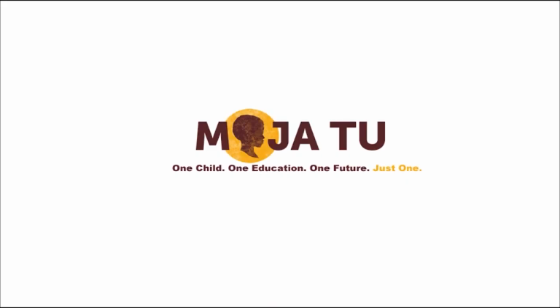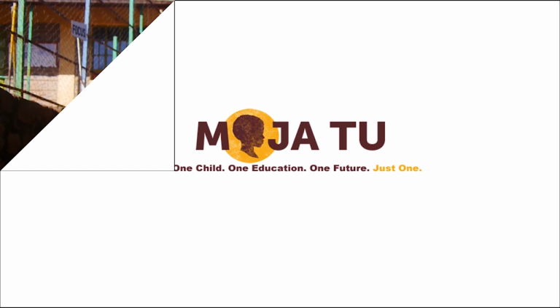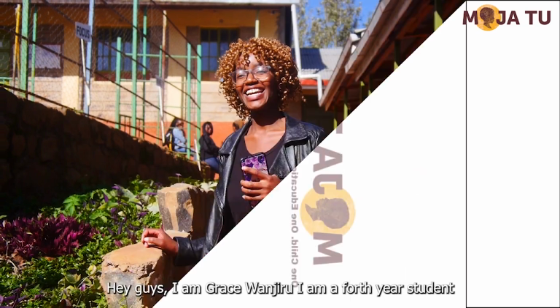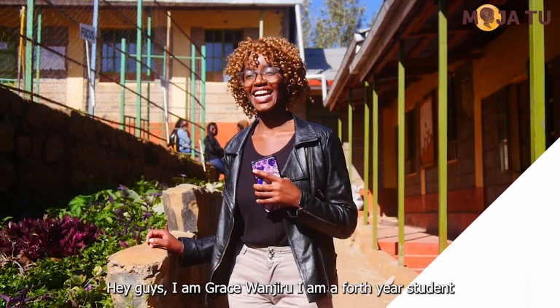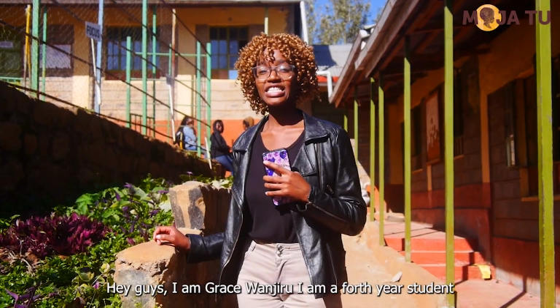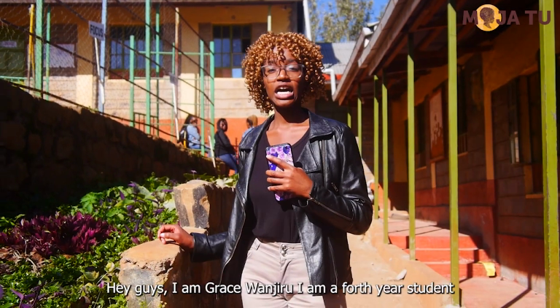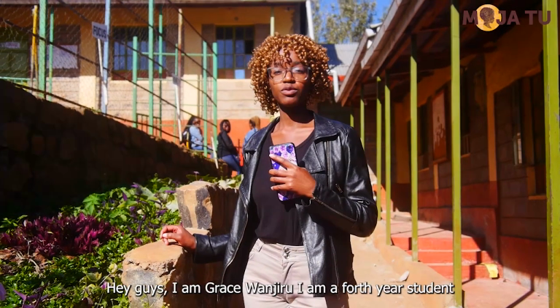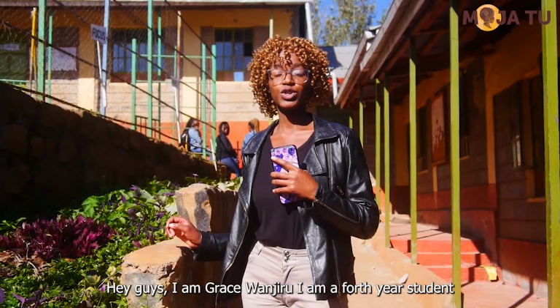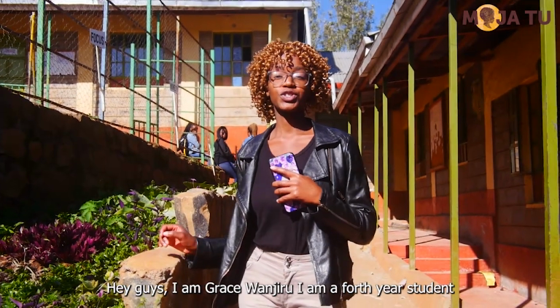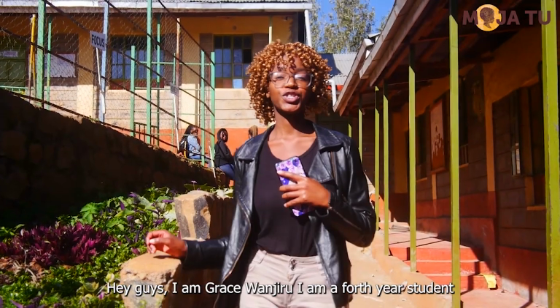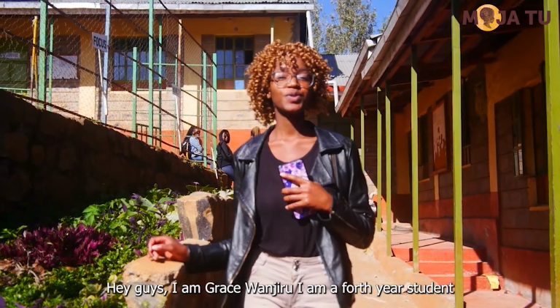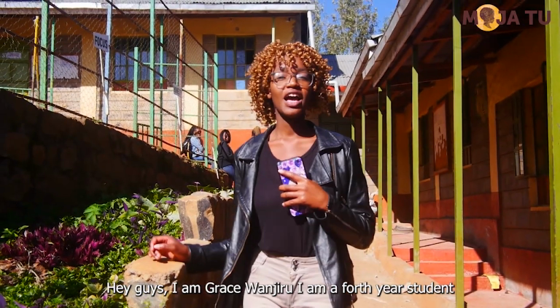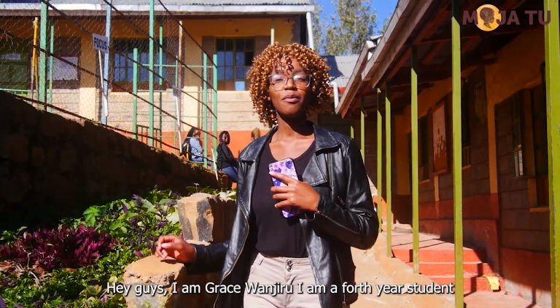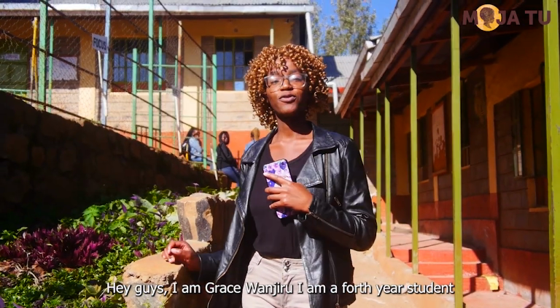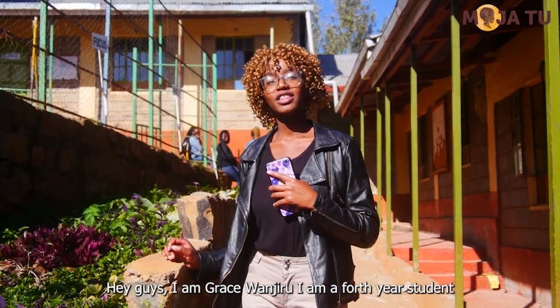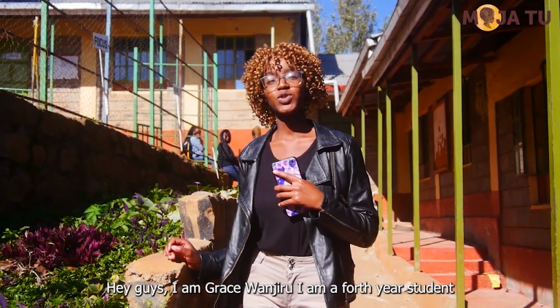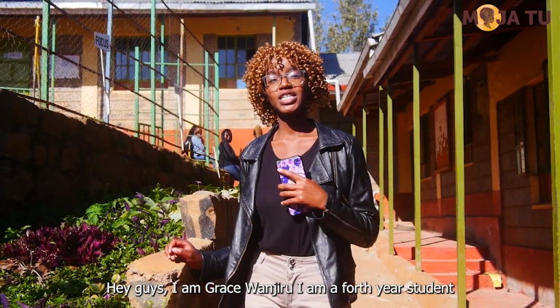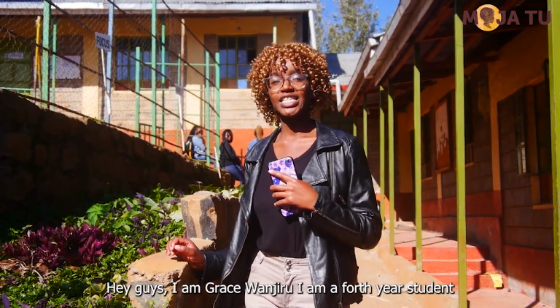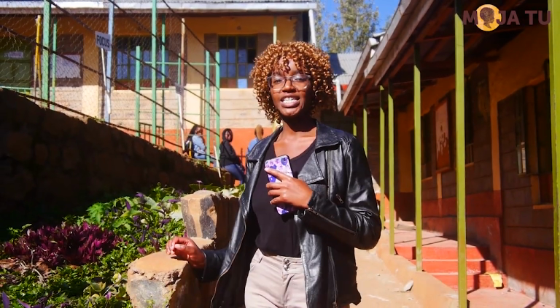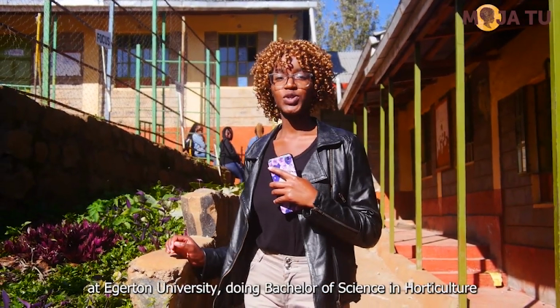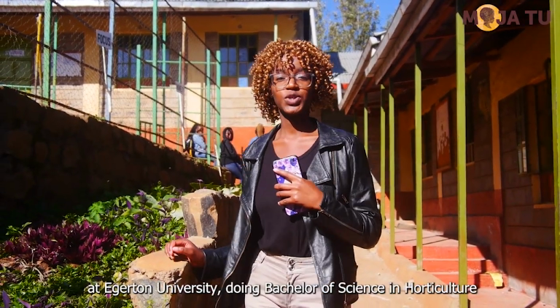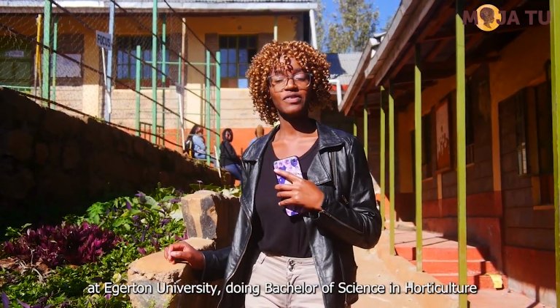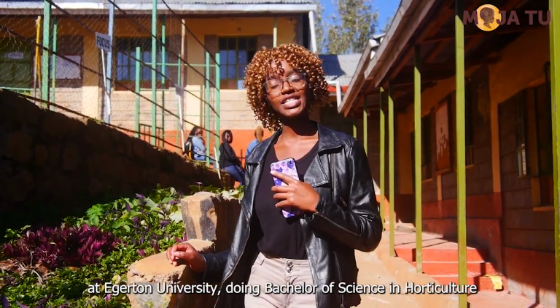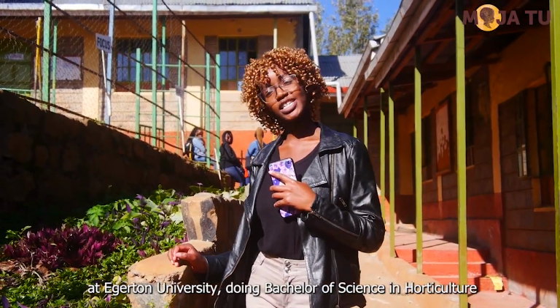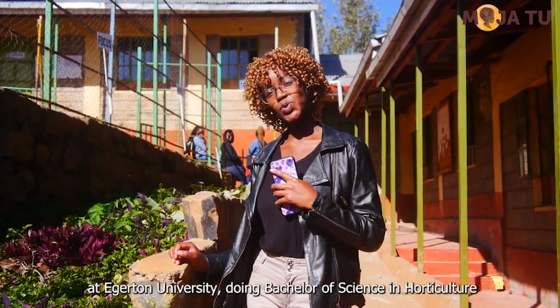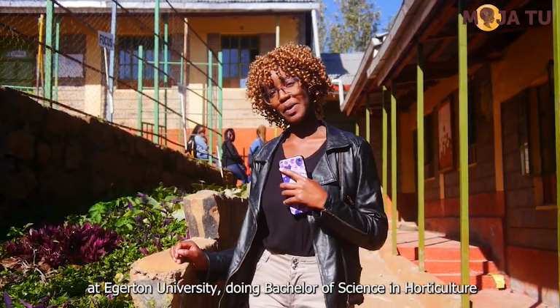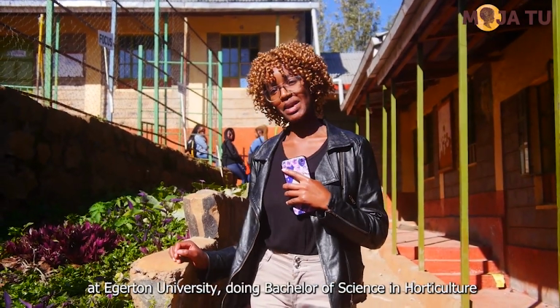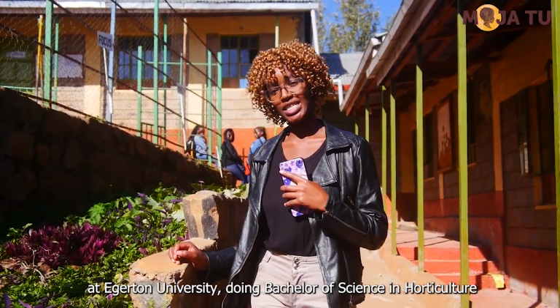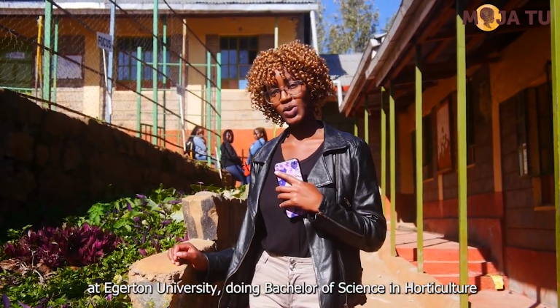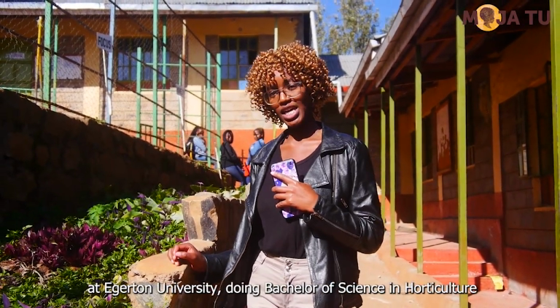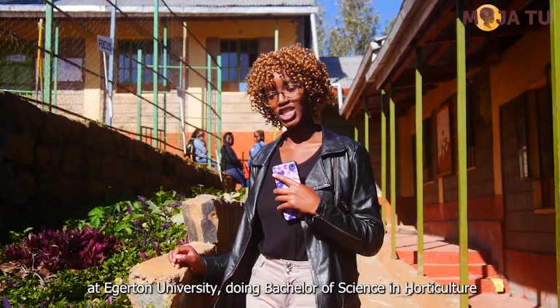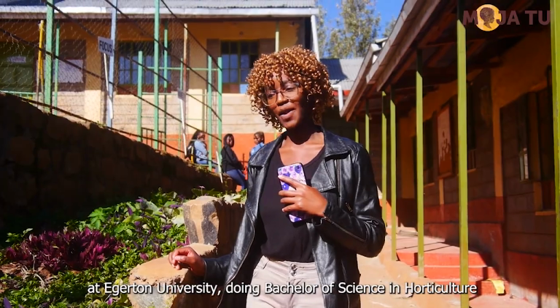Hi guys, I'm Bruce Wanjiro. I'm a 4th year student at Egerton University doing BSc Horticulture.